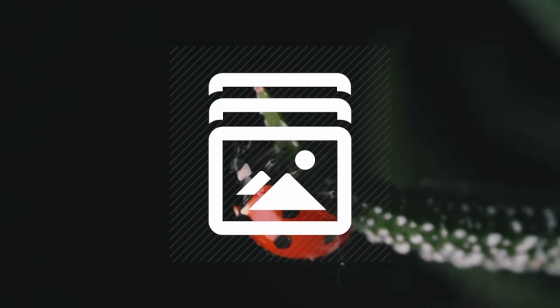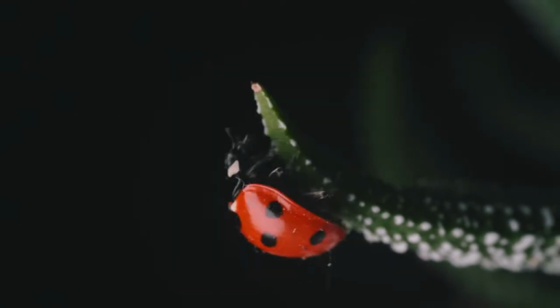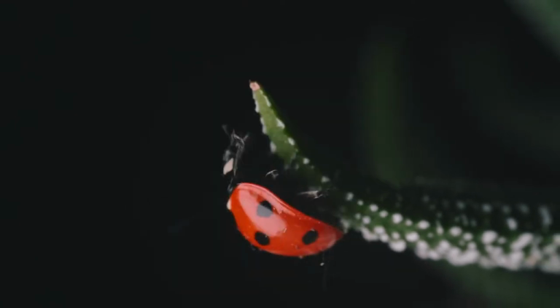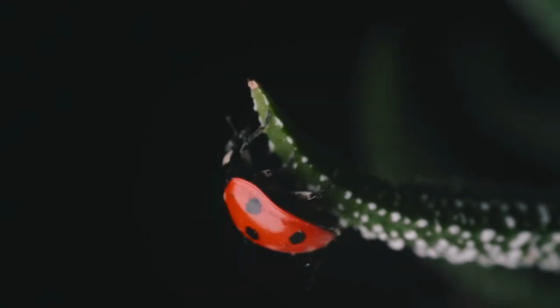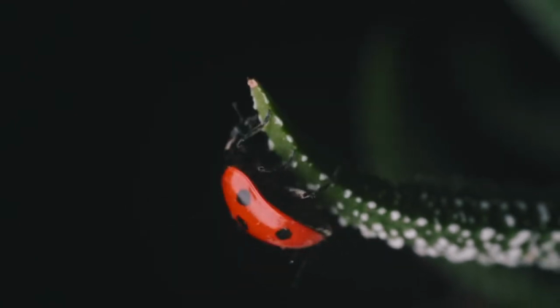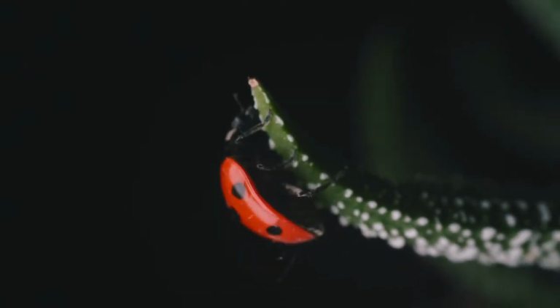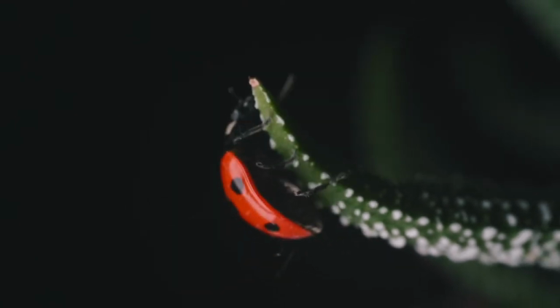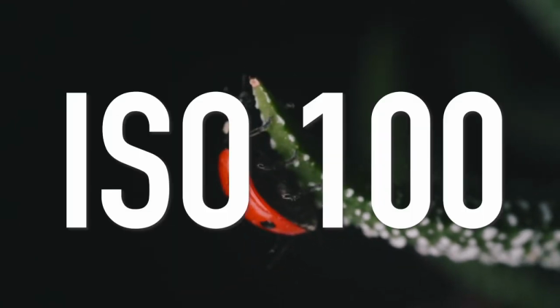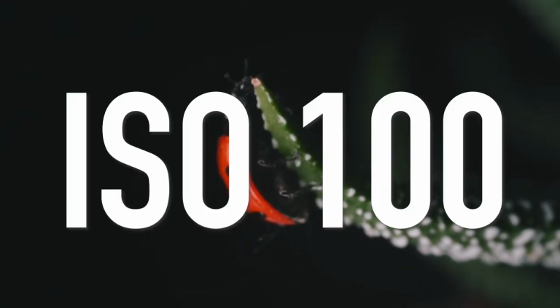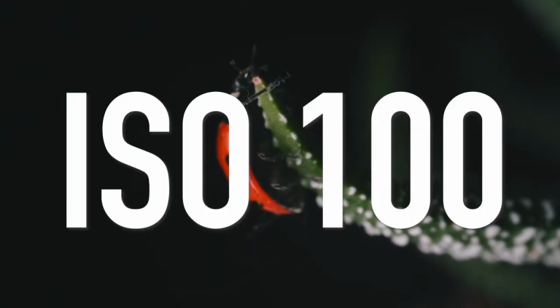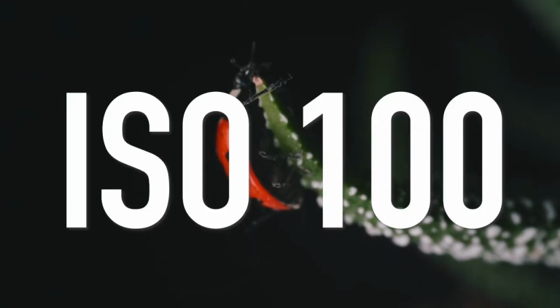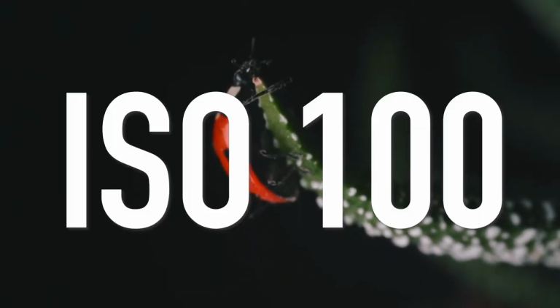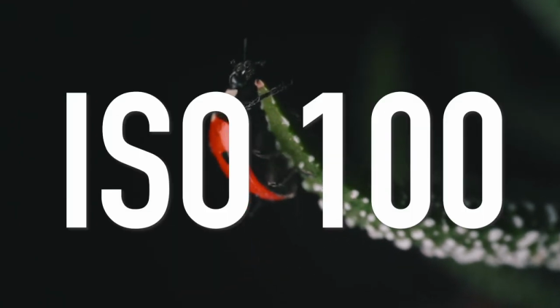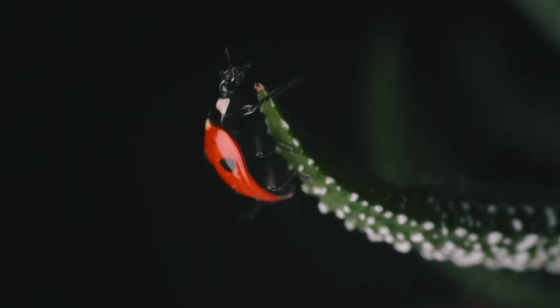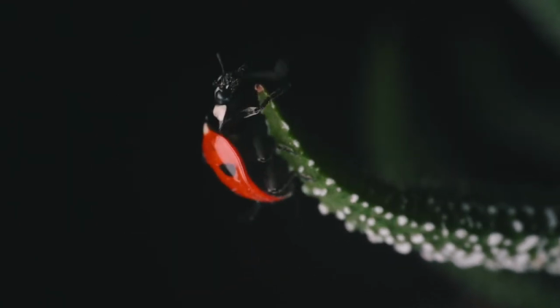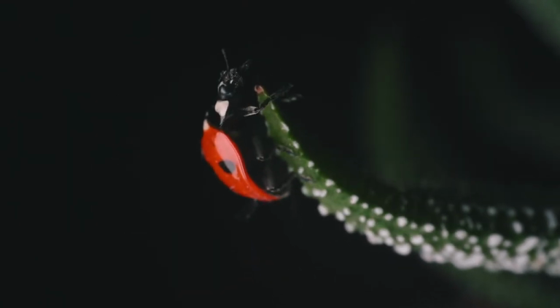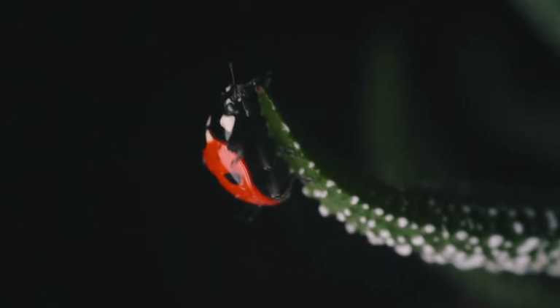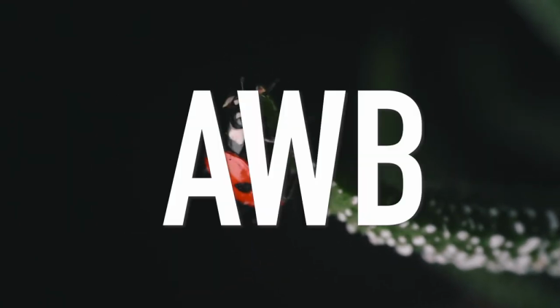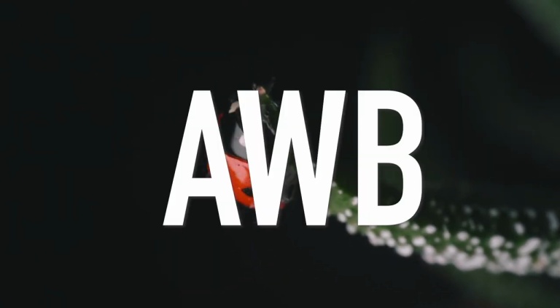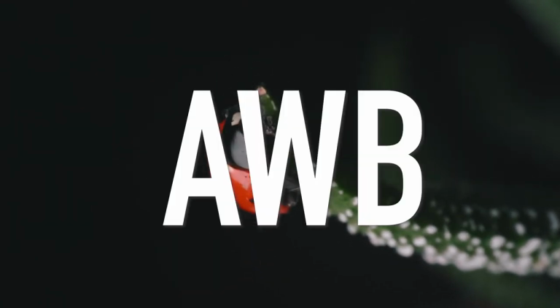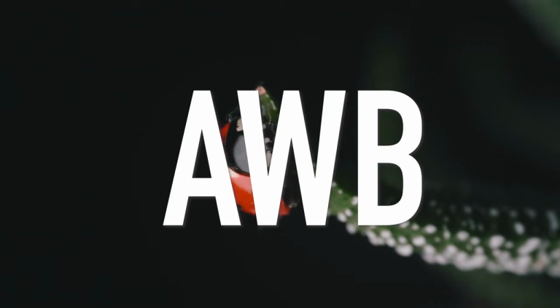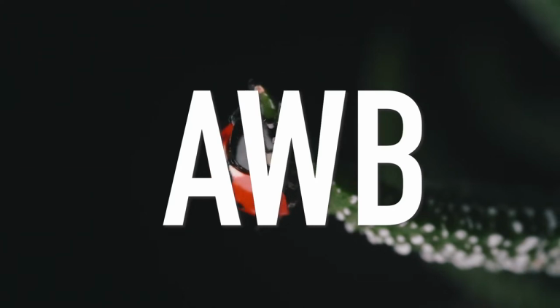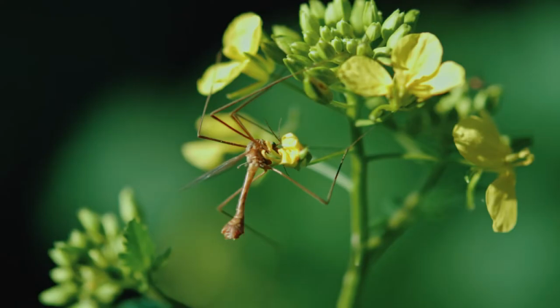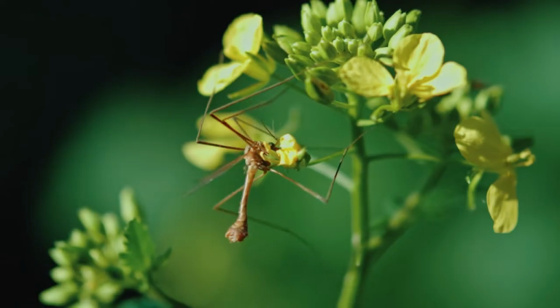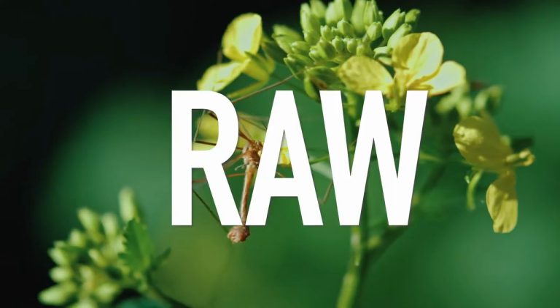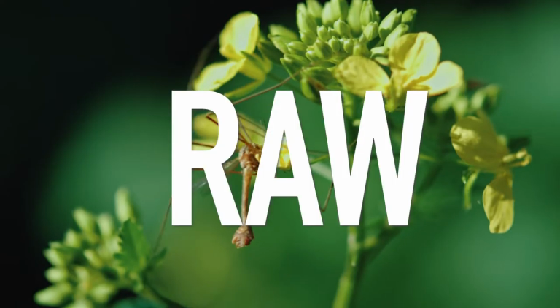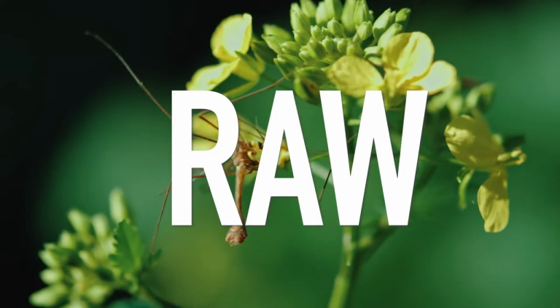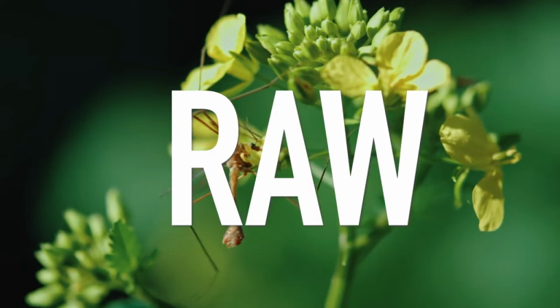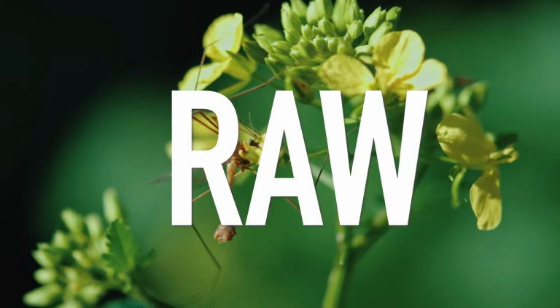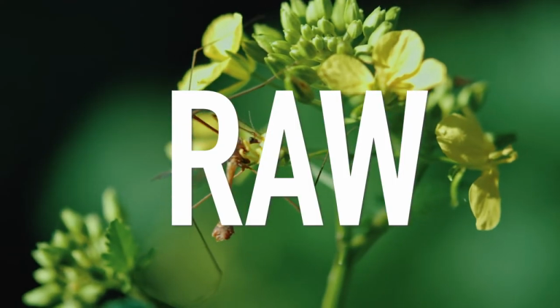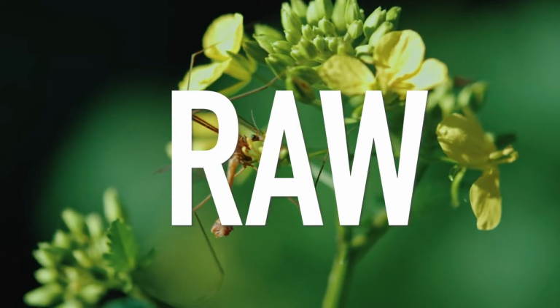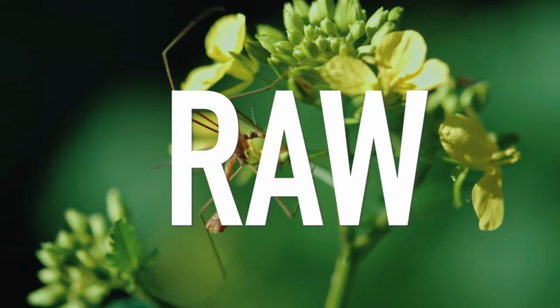Use an ISO at around 100. Set your white balance to auto, and if you shoot in RAW, you can always change this in post-production.